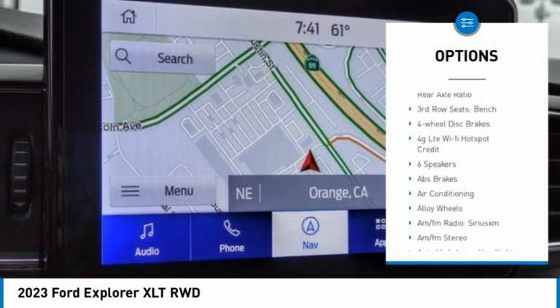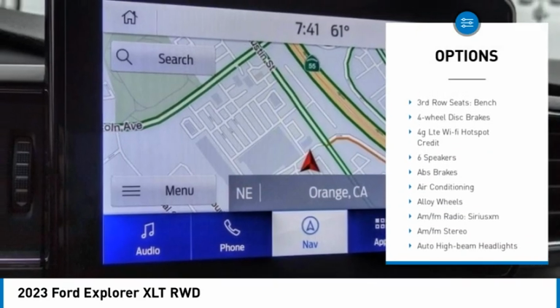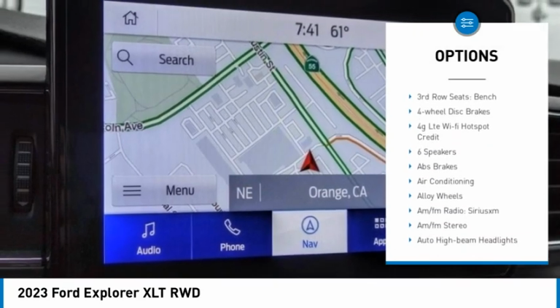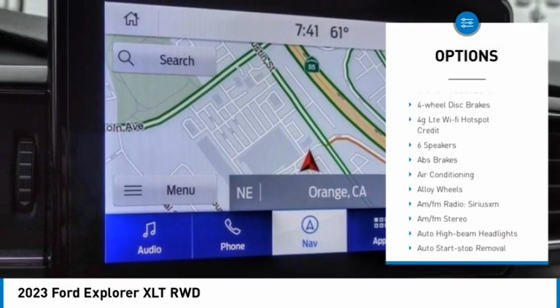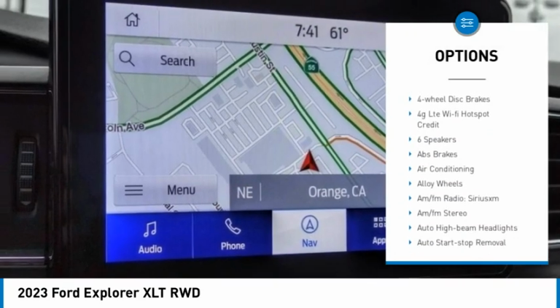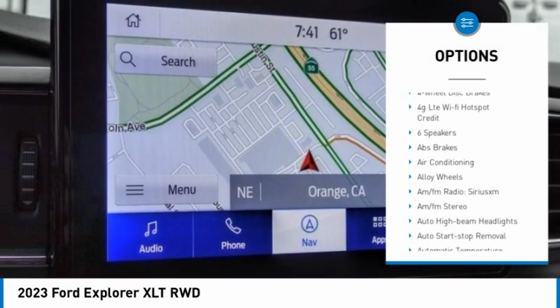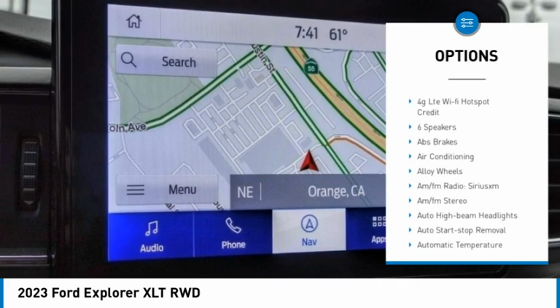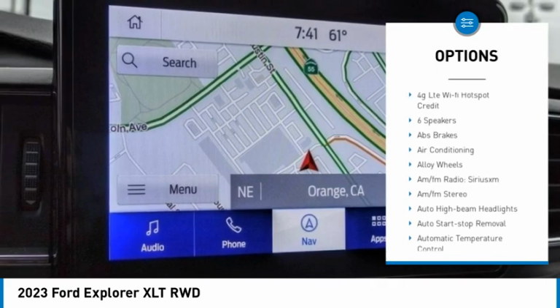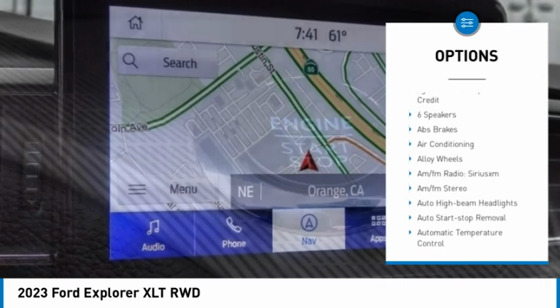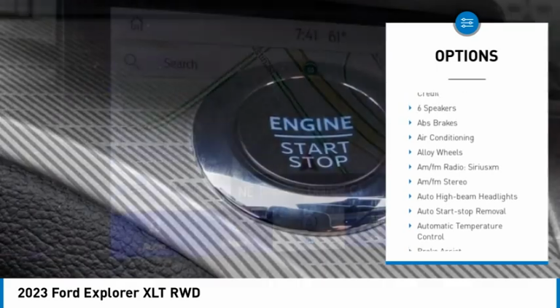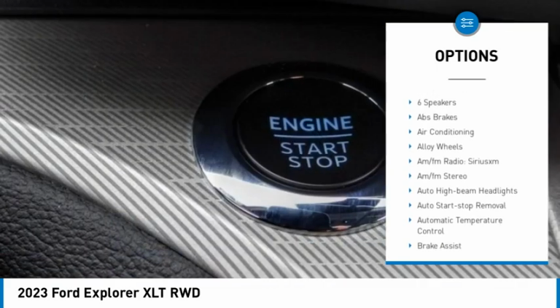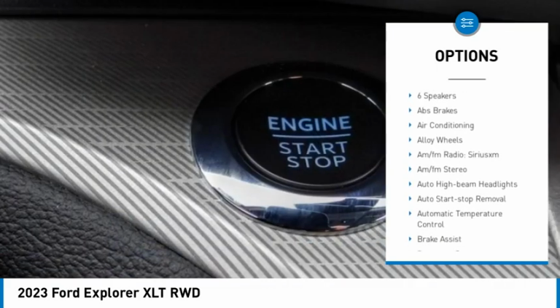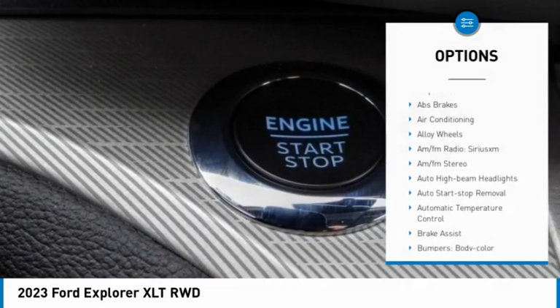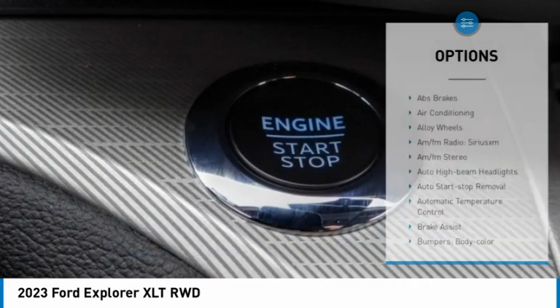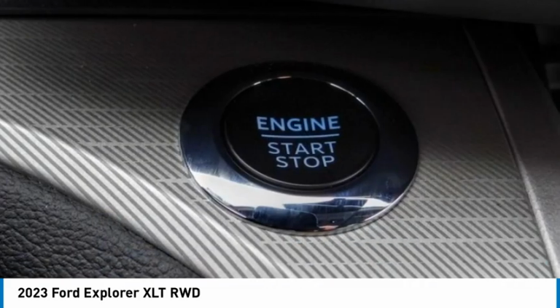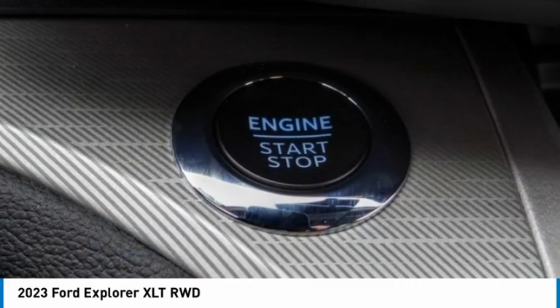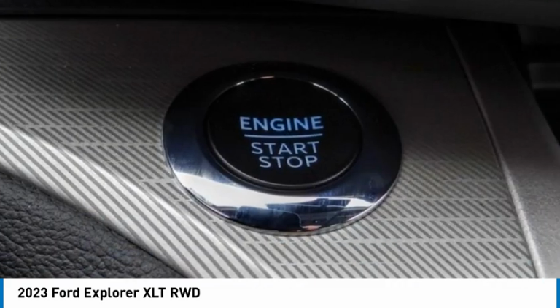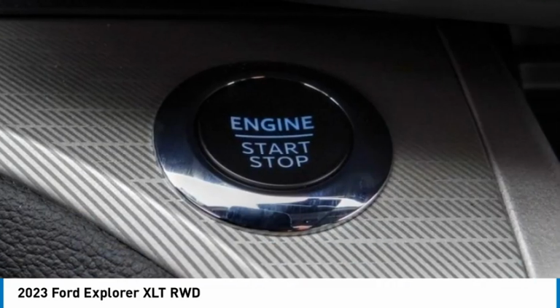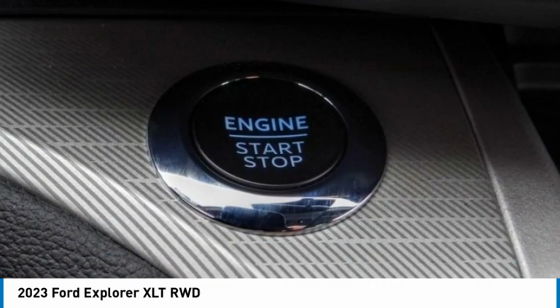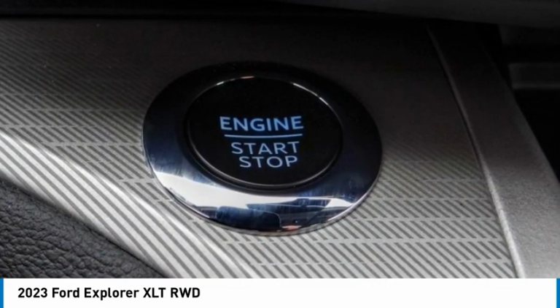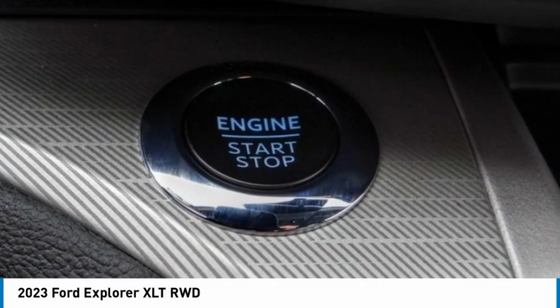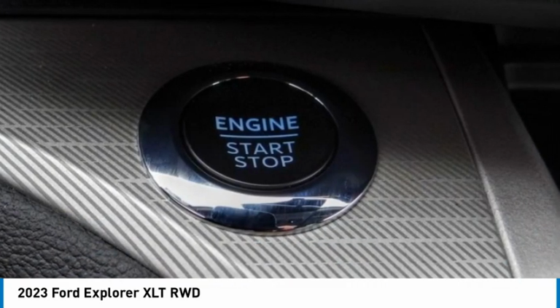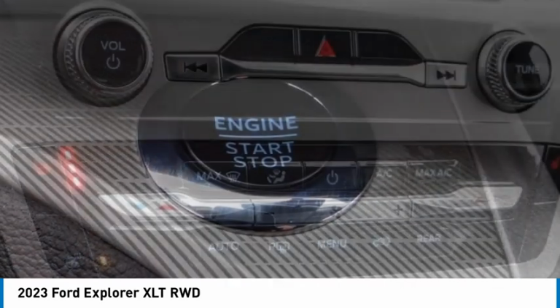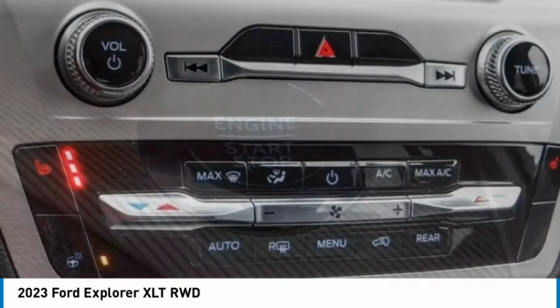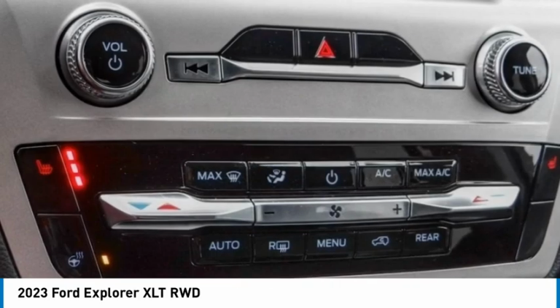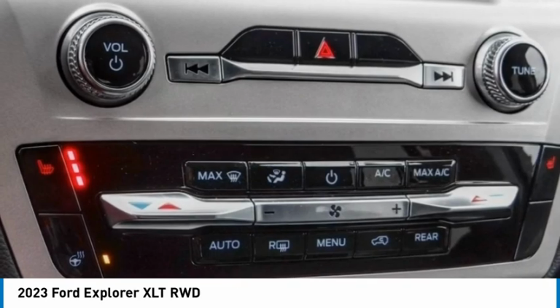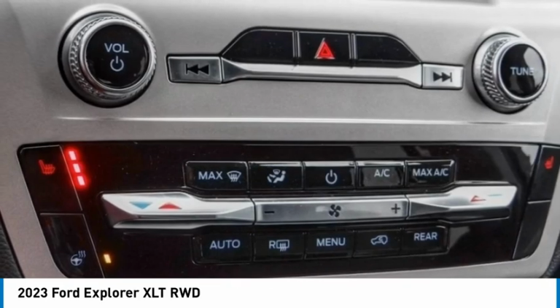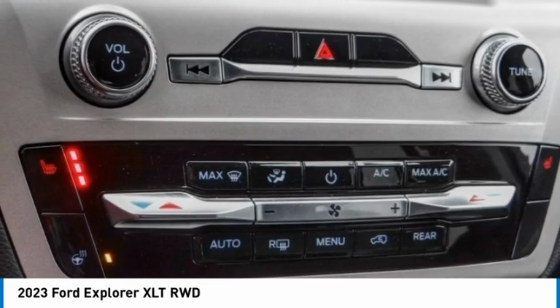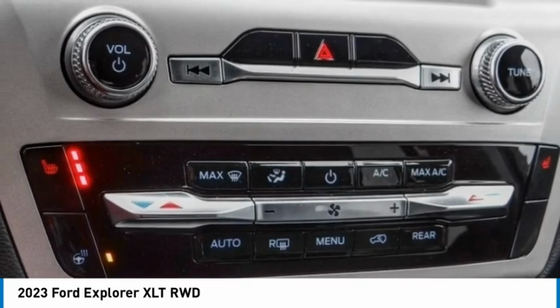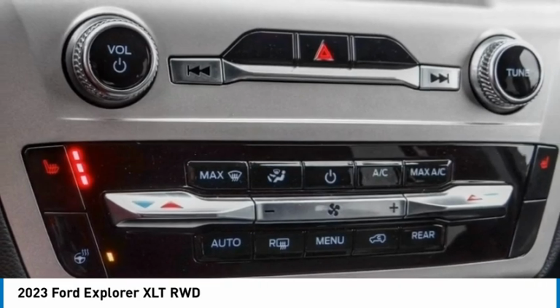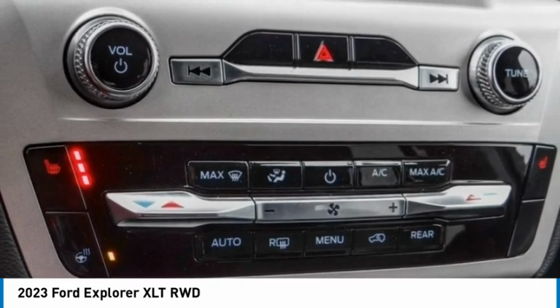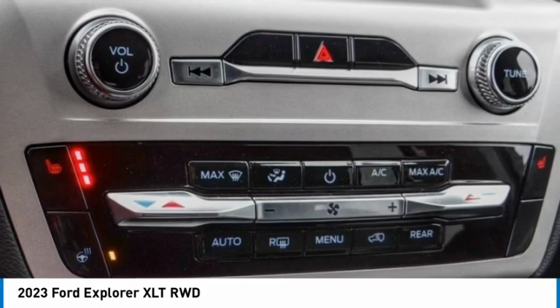Traction control. Remote keyless entry. Speed control. Four wheel disc brakes. Rear window defroster.